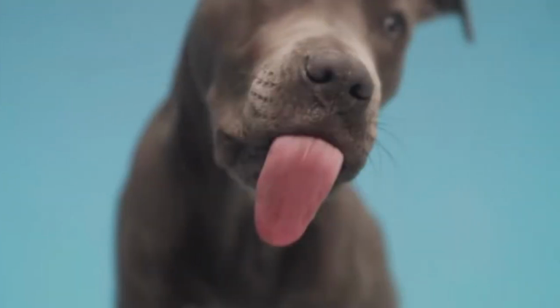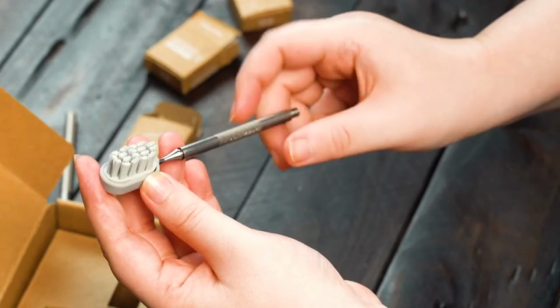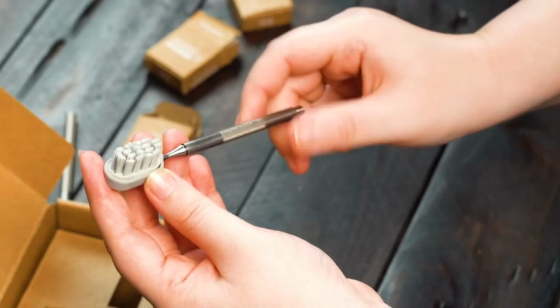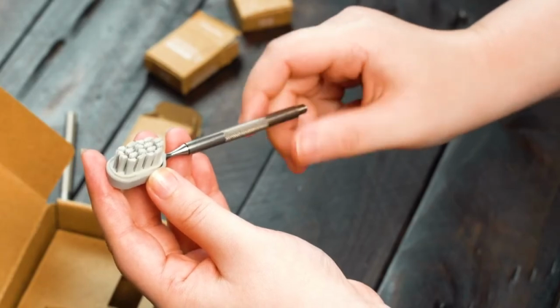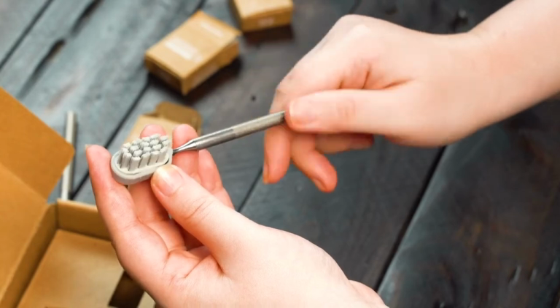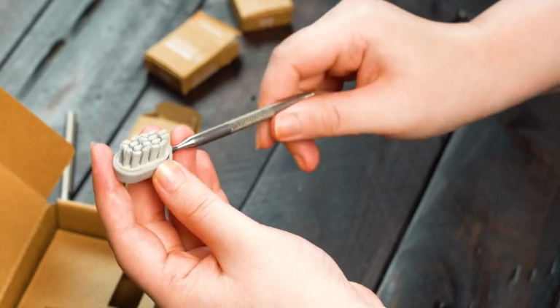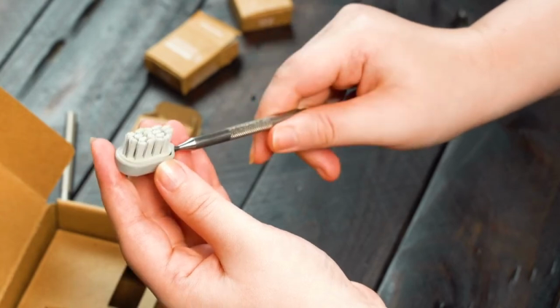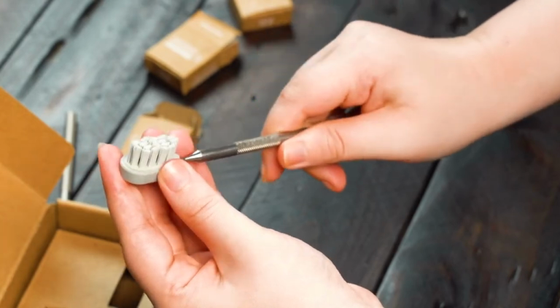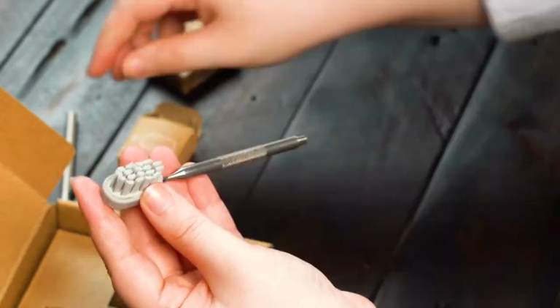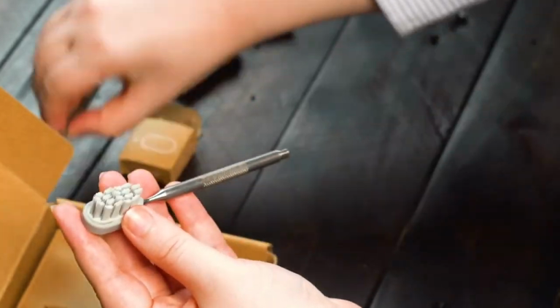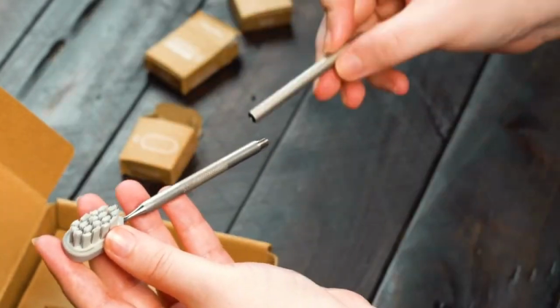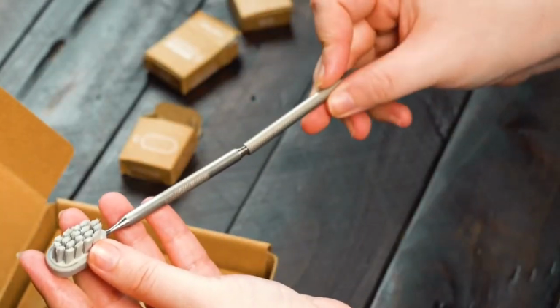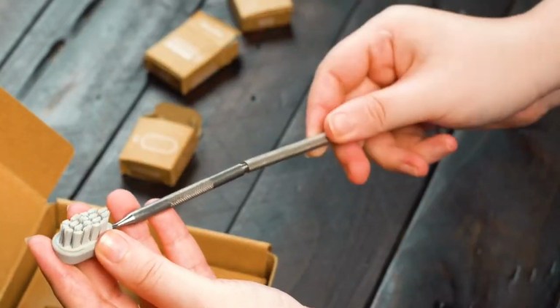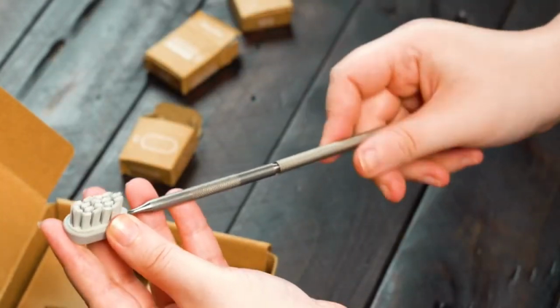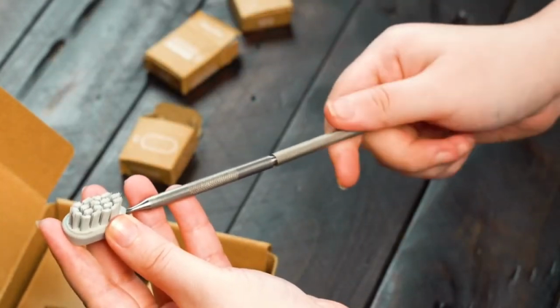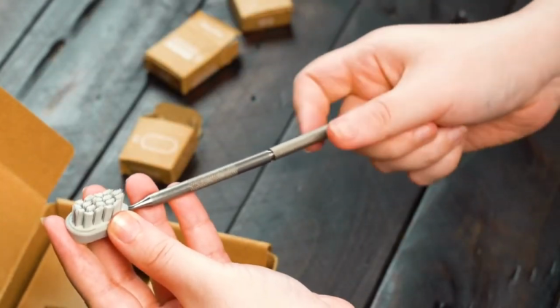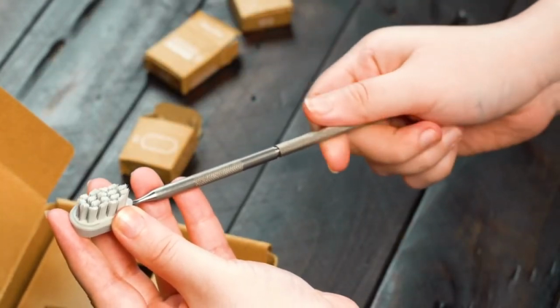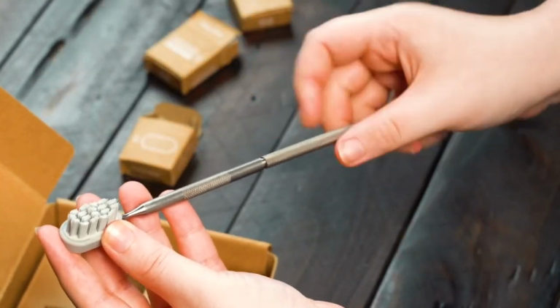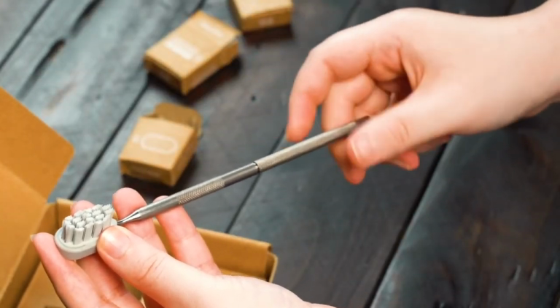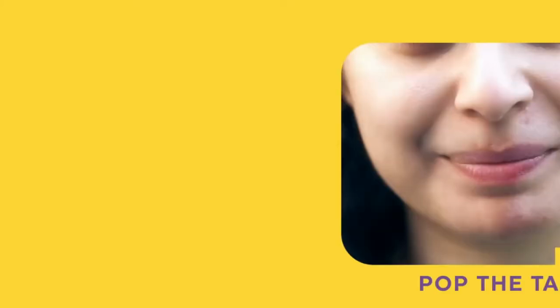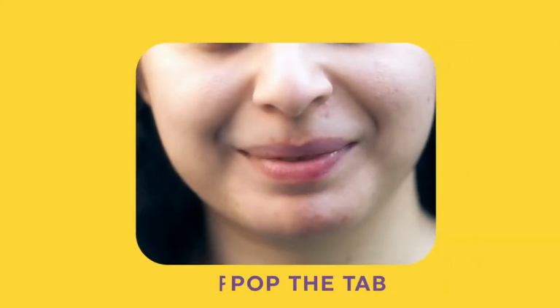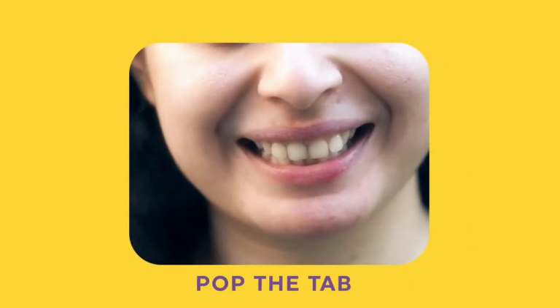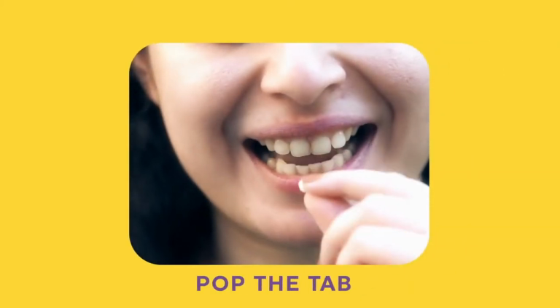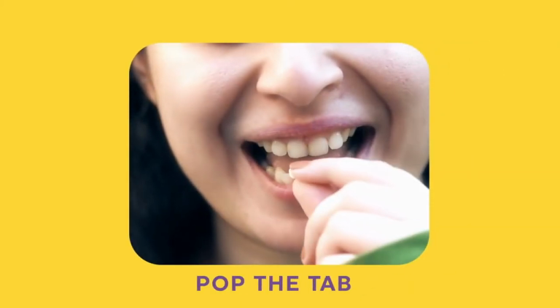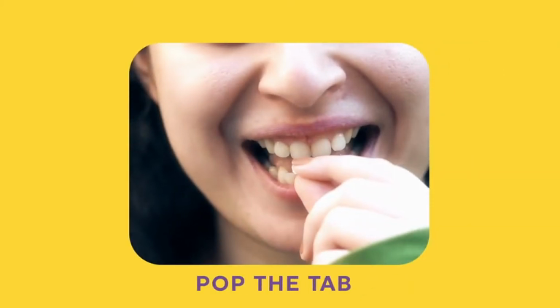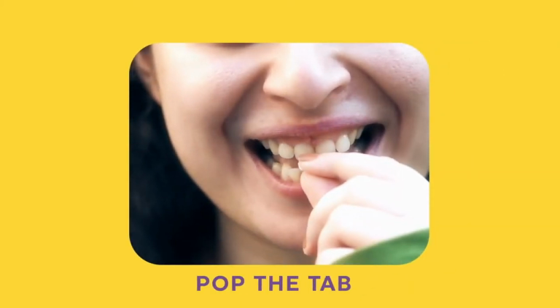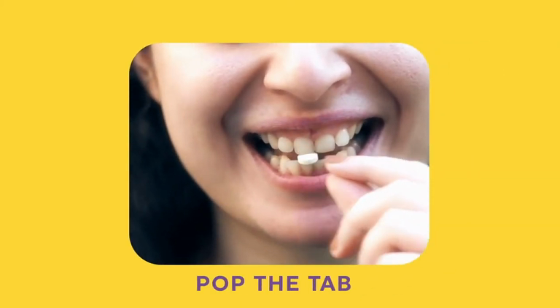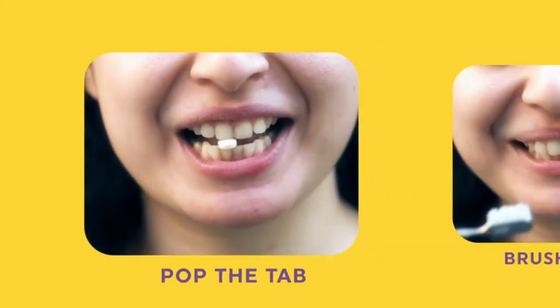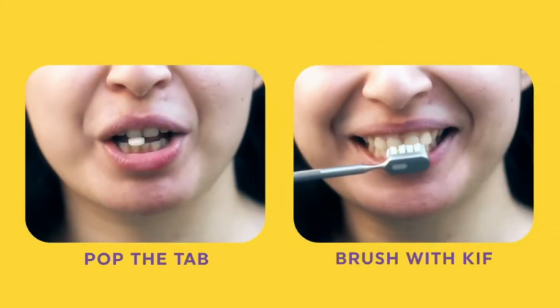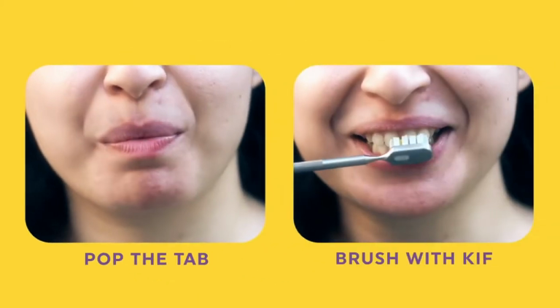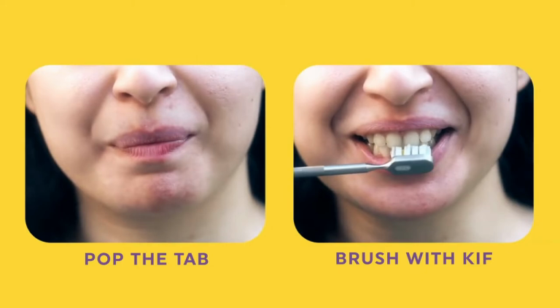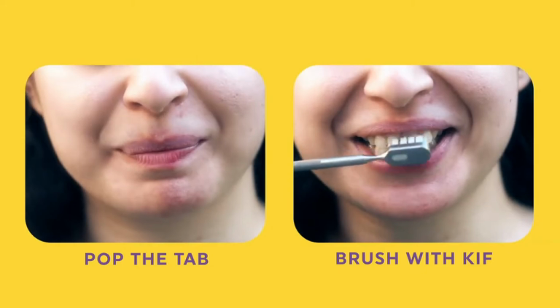Using Kif is easy. Just assemble the brush, pop a tab in your mouth, and brush like you'd normally do.